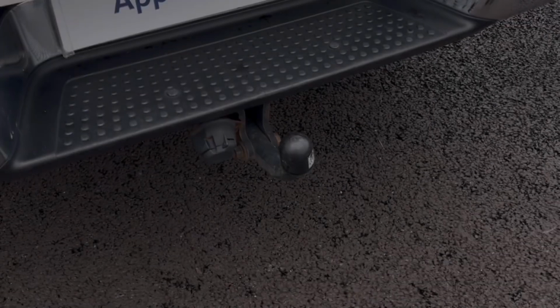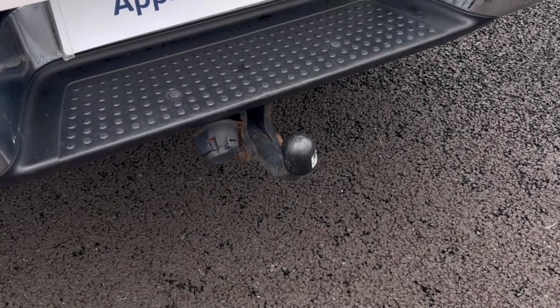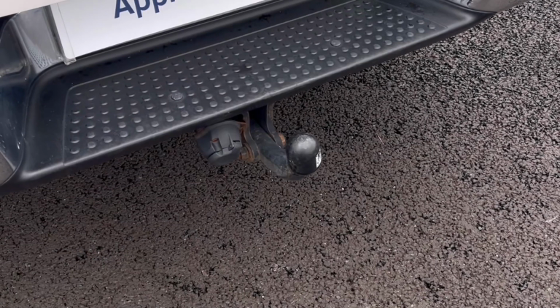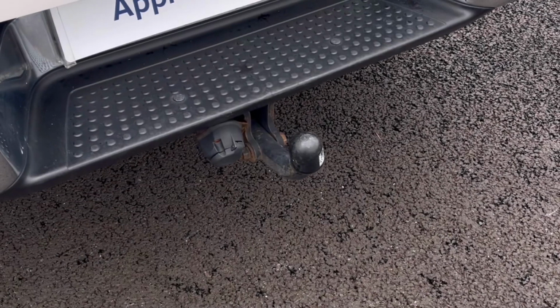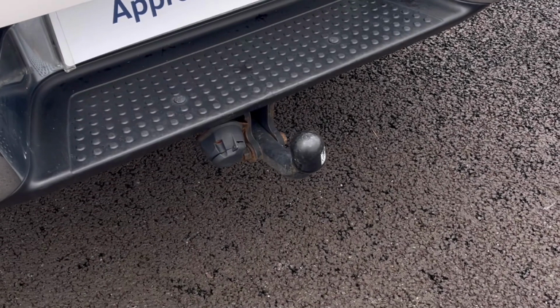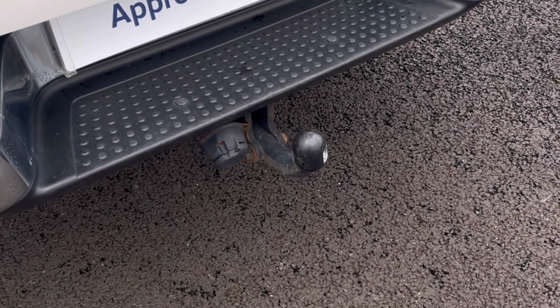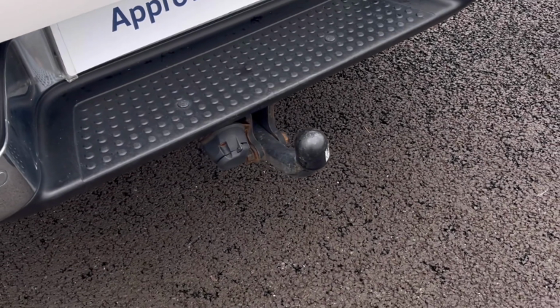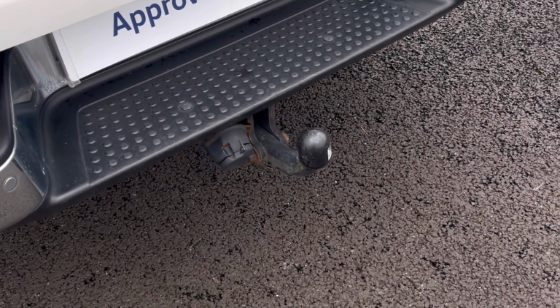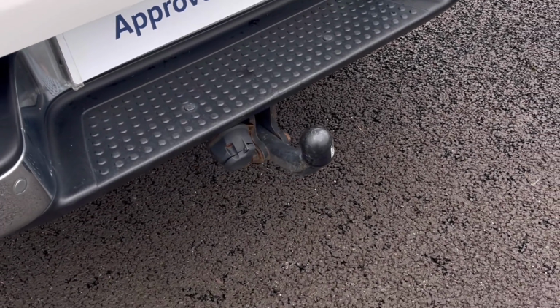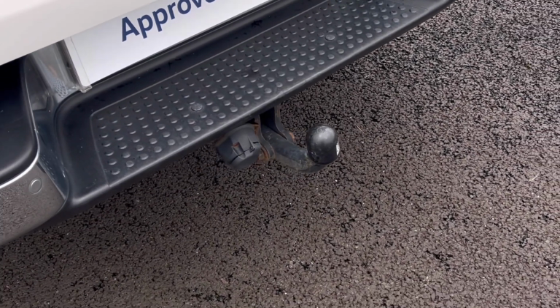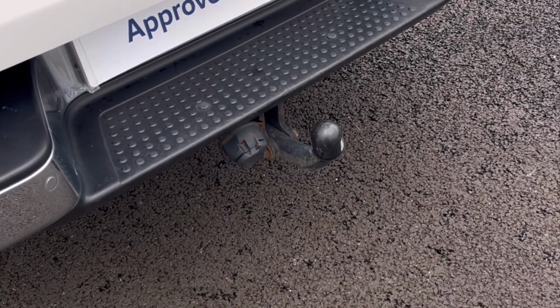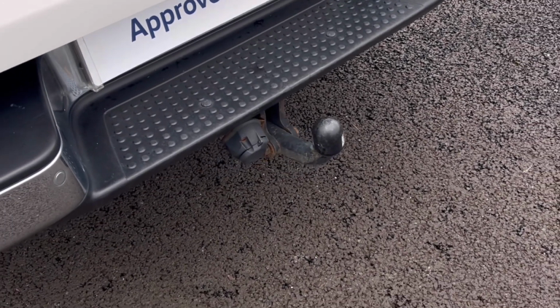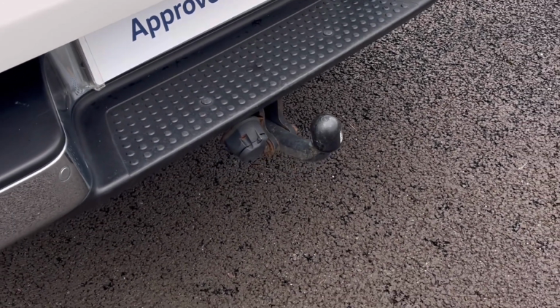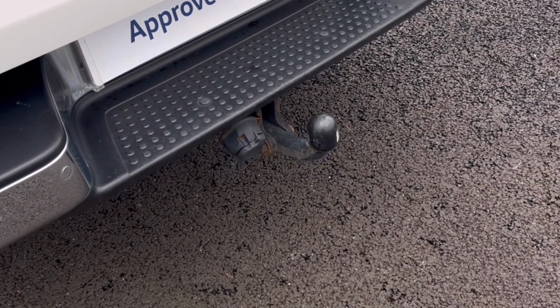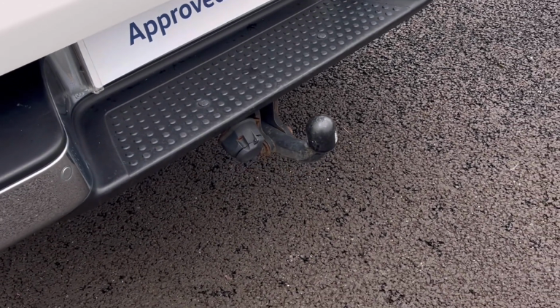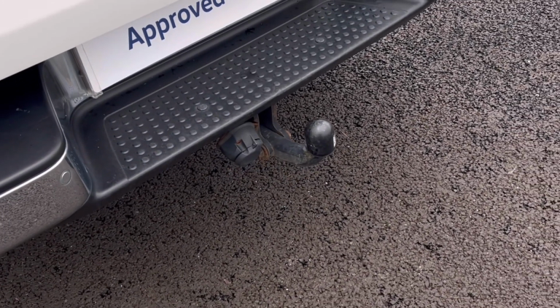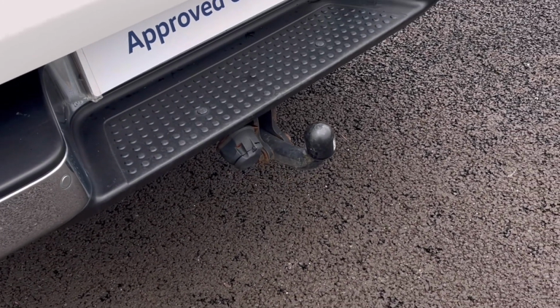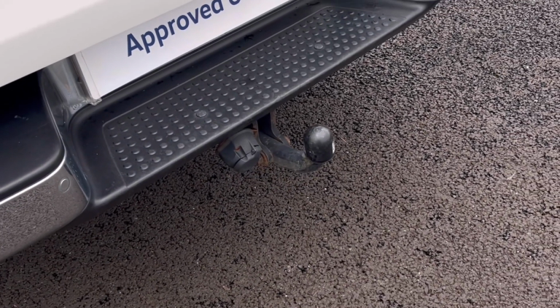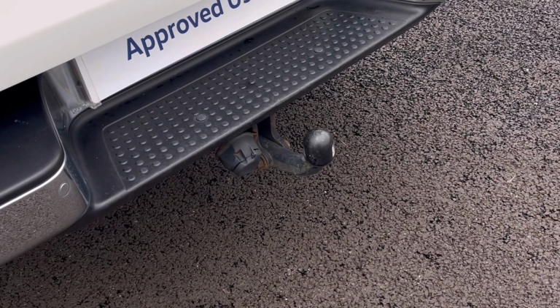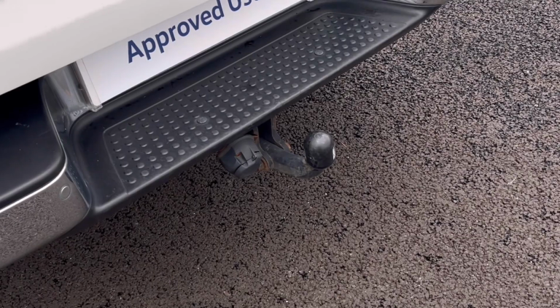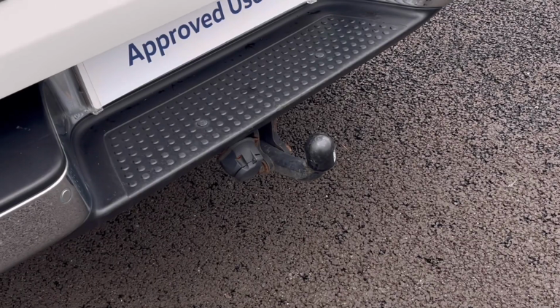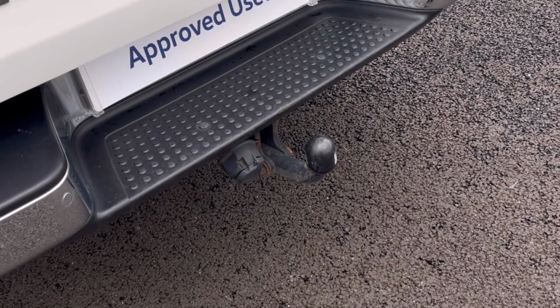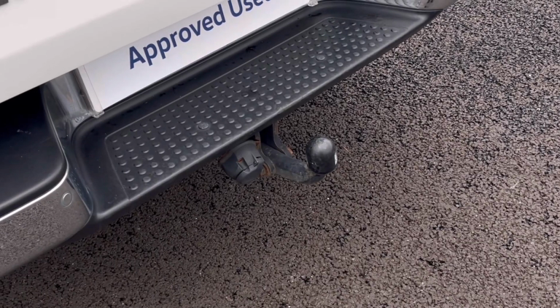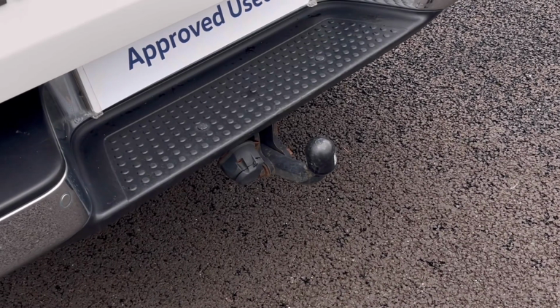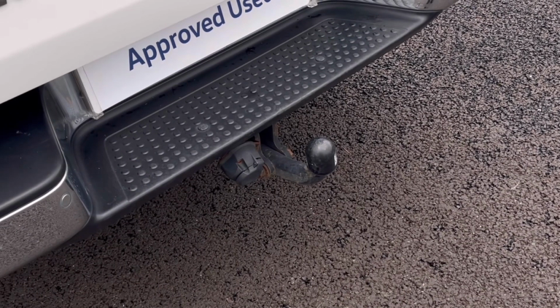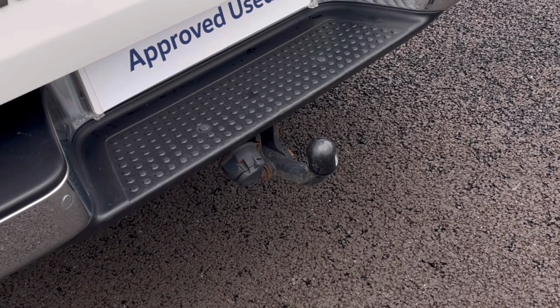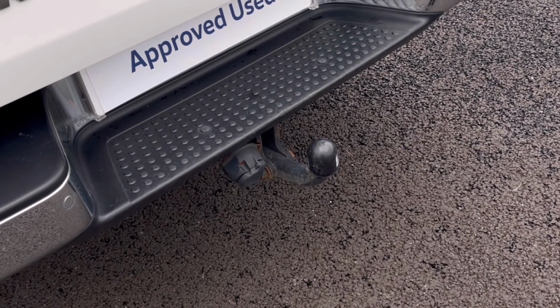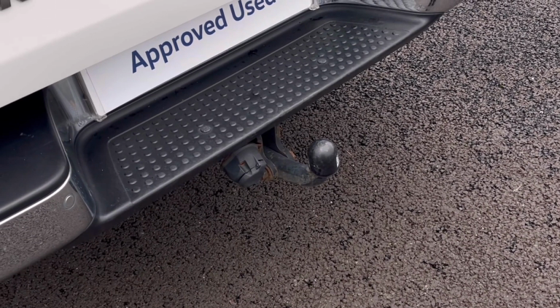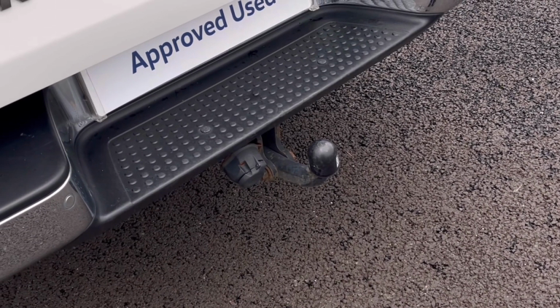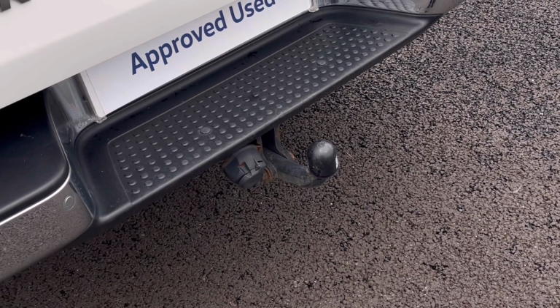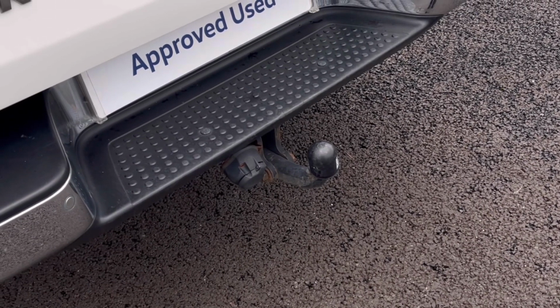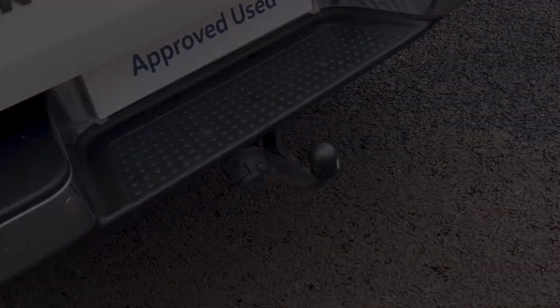This towbar can be used for pulling another vehicle or a trailer, and can be beneficial if you want to recover a disabled vehicle.